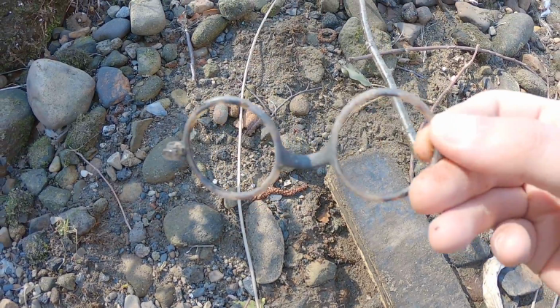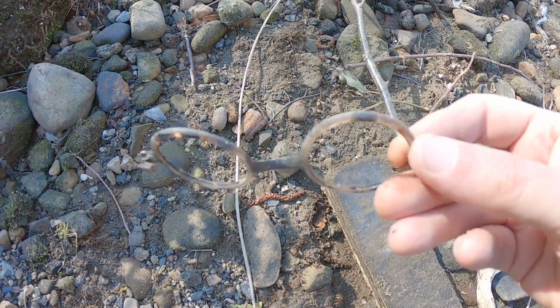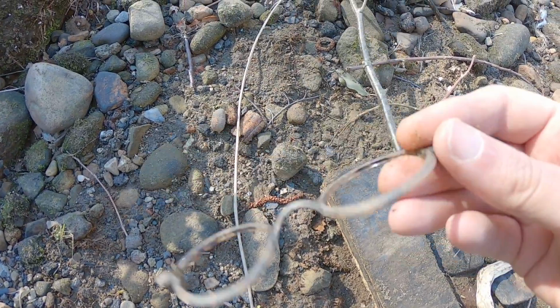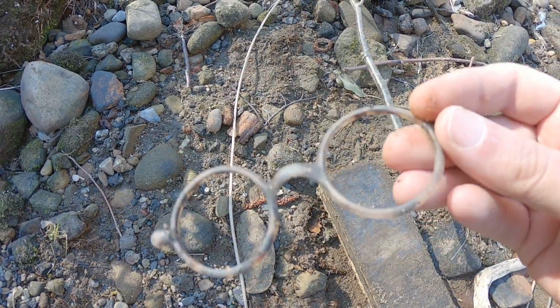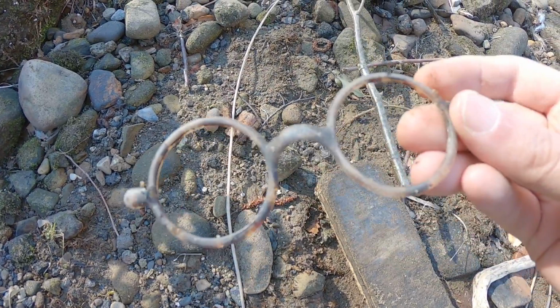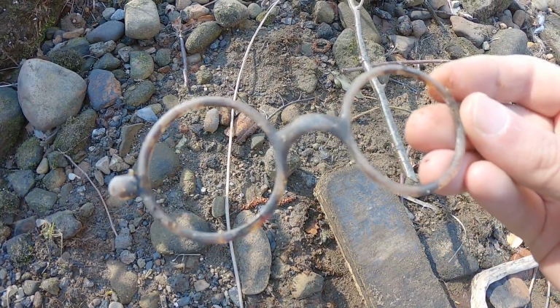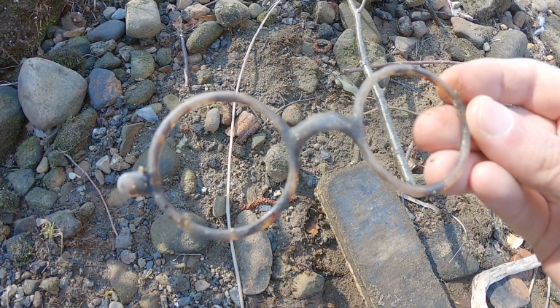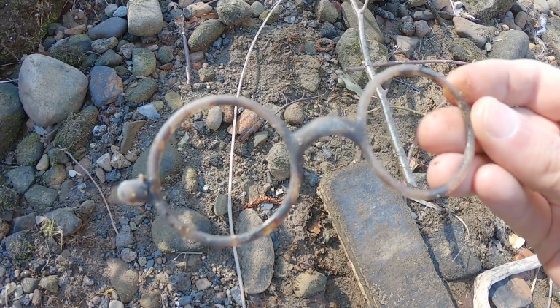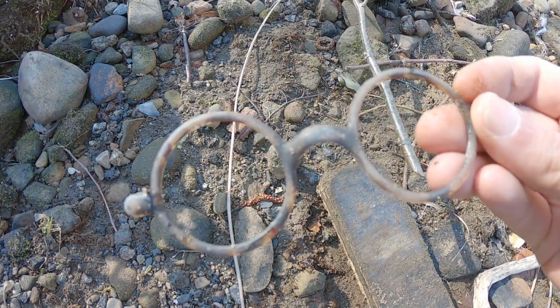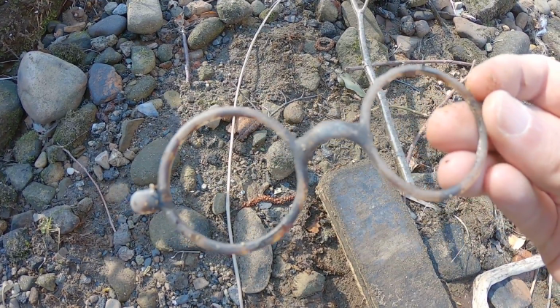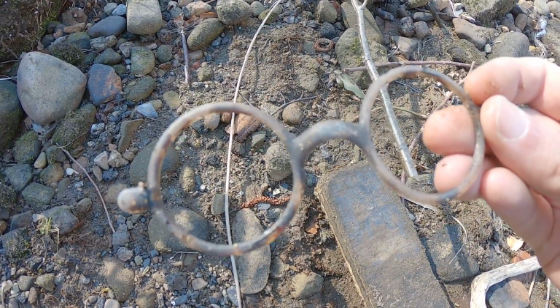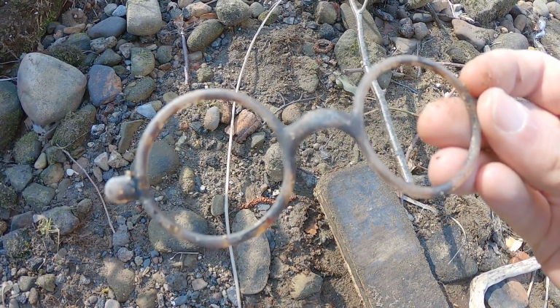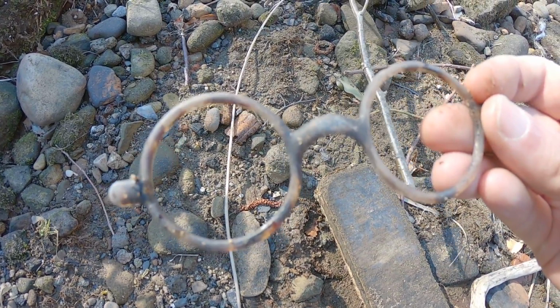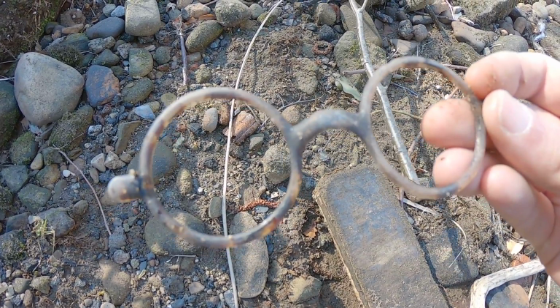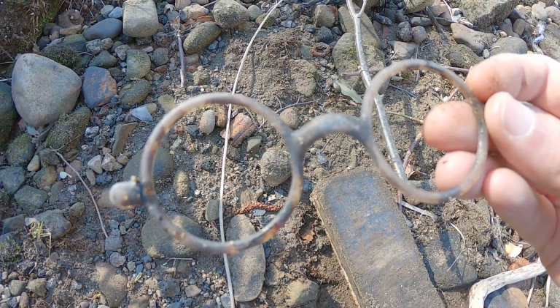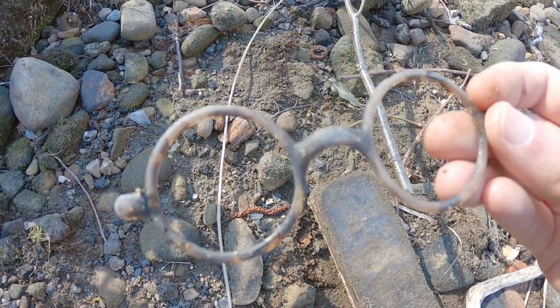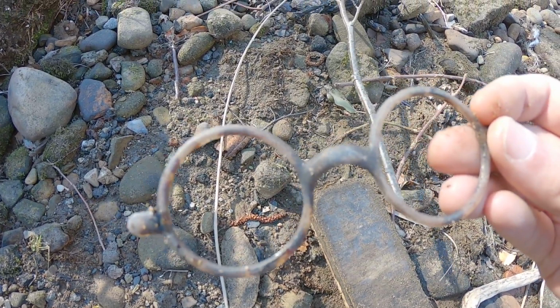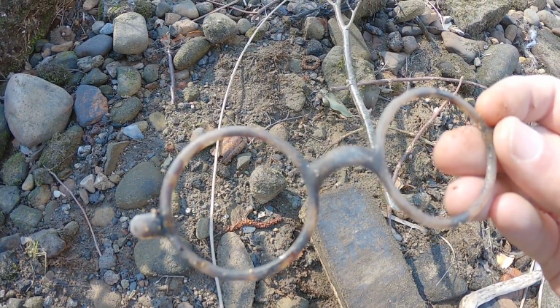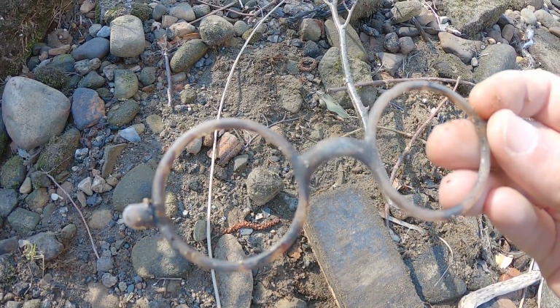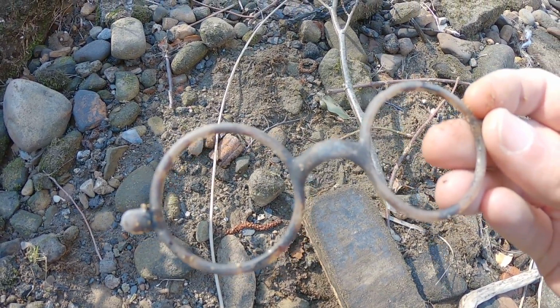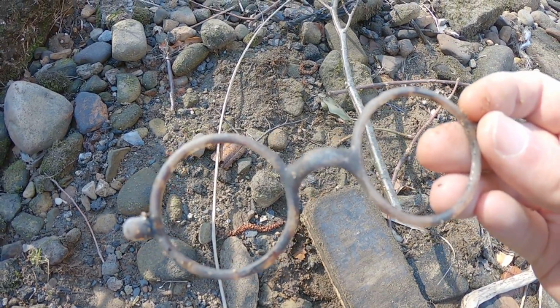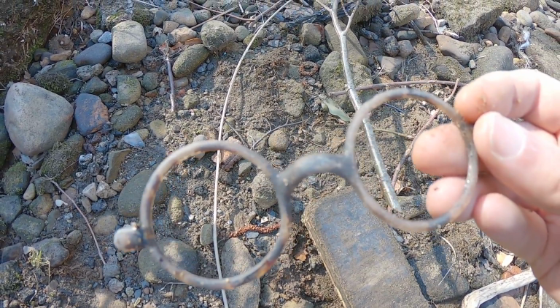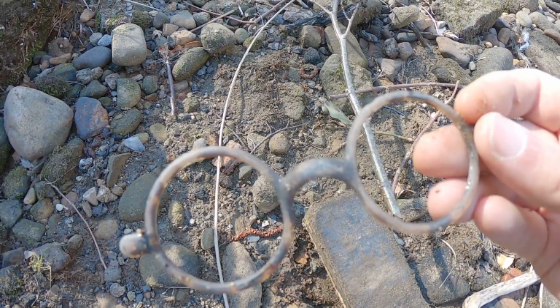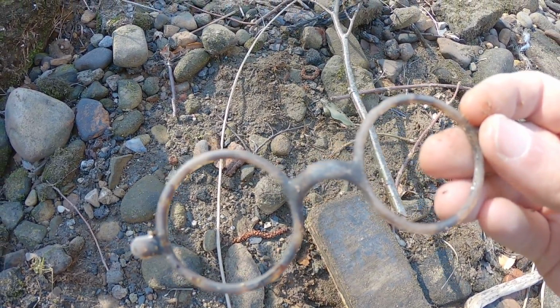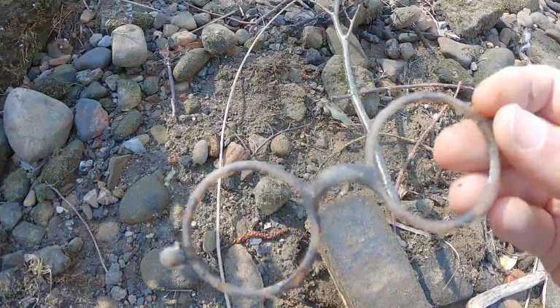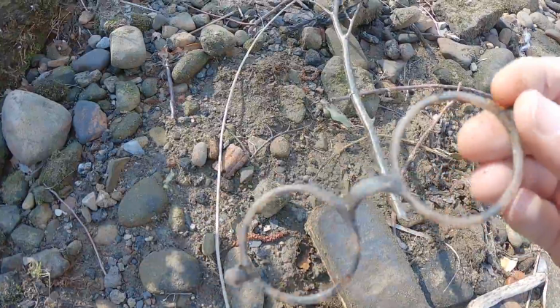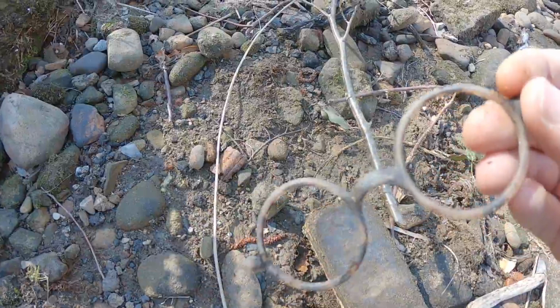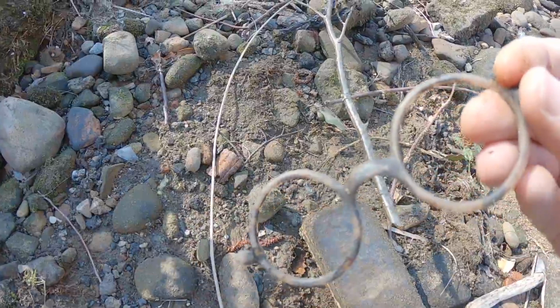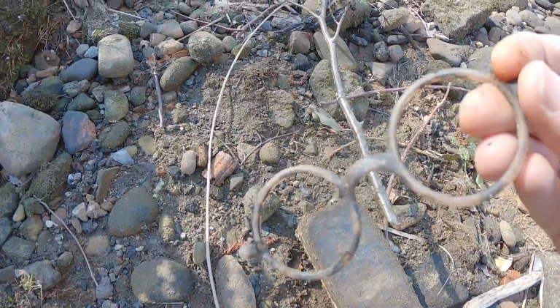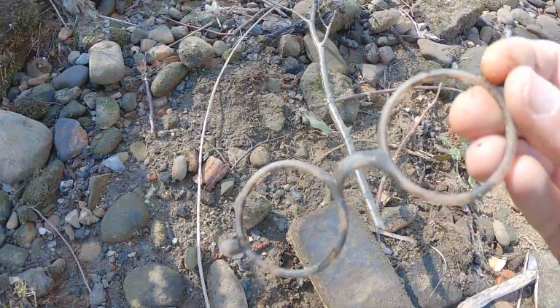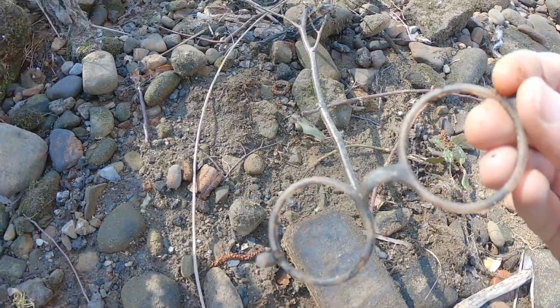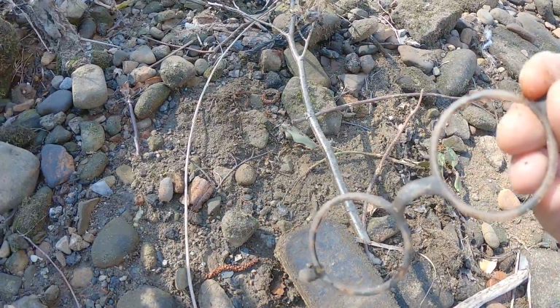Kind of 60s style plastic glasses frame. Shame they're absolutely trashed — I like the style.